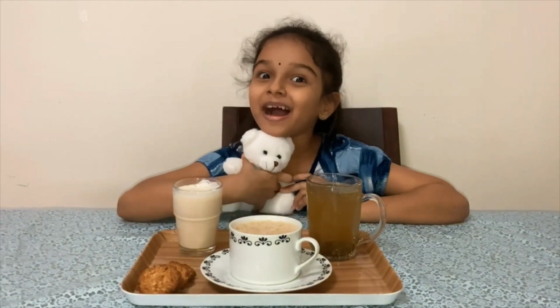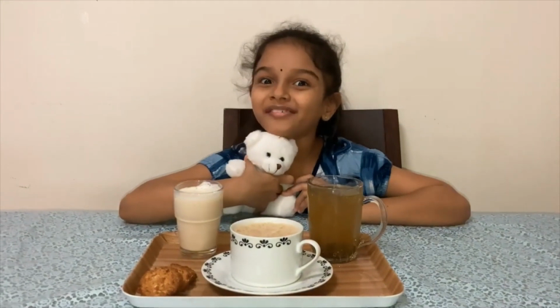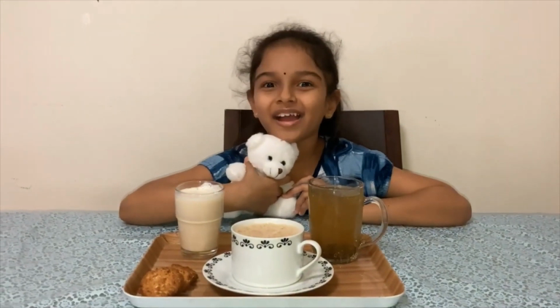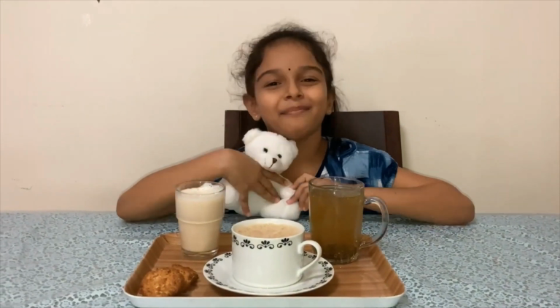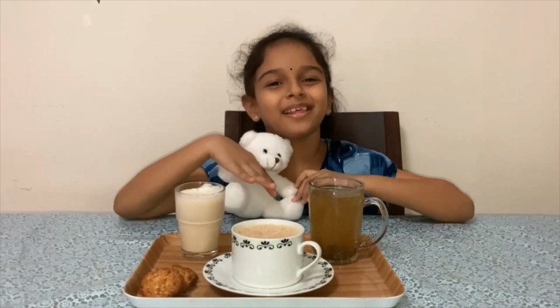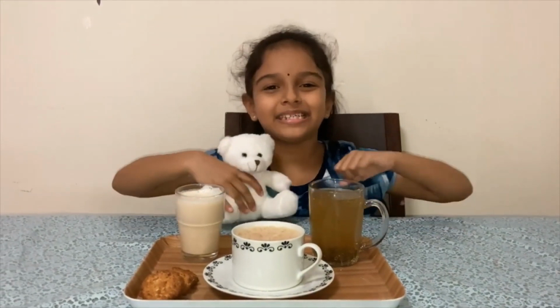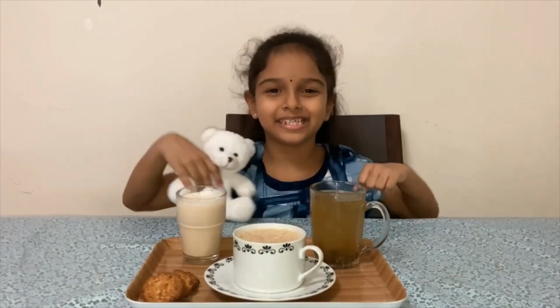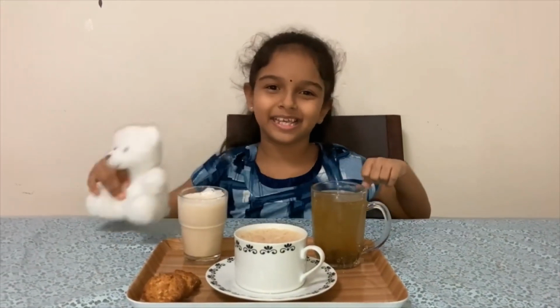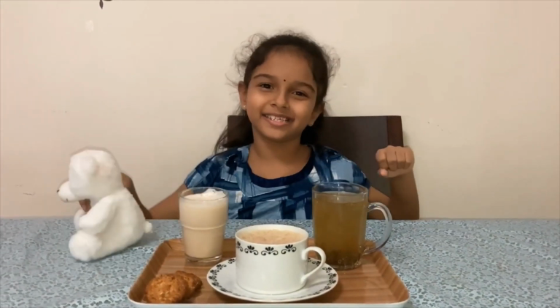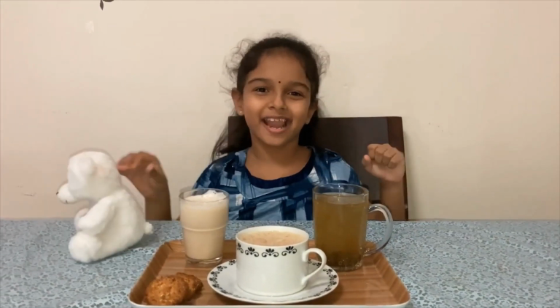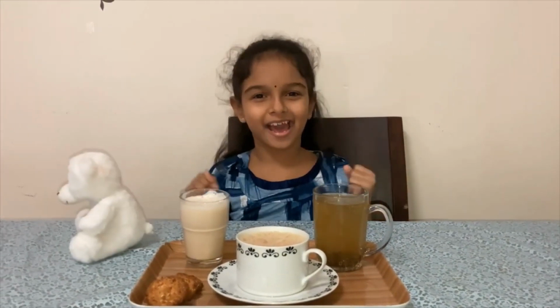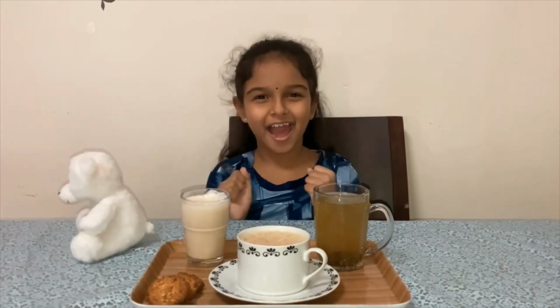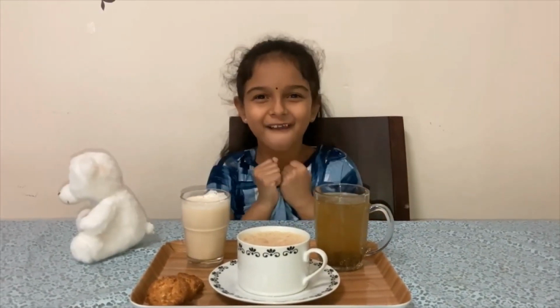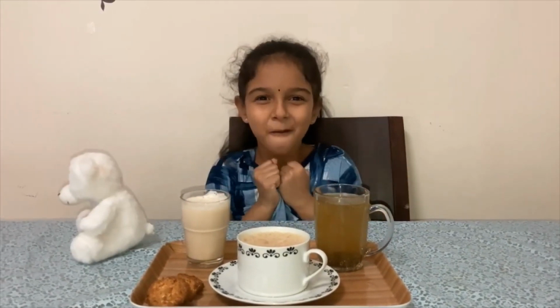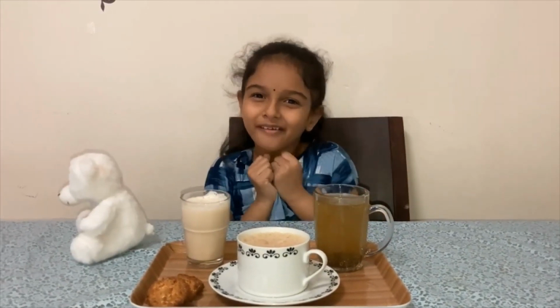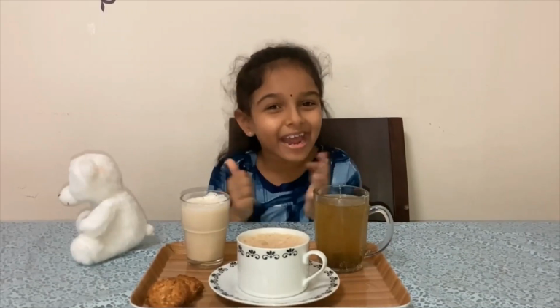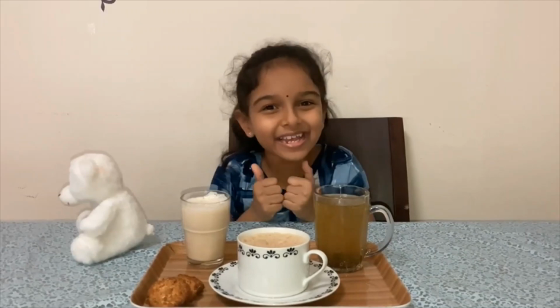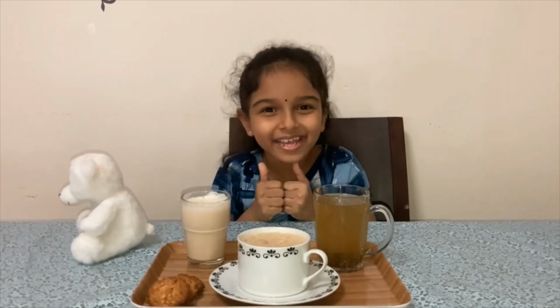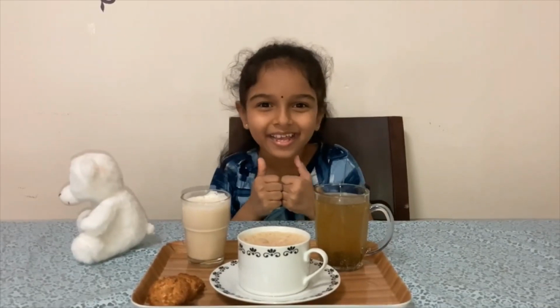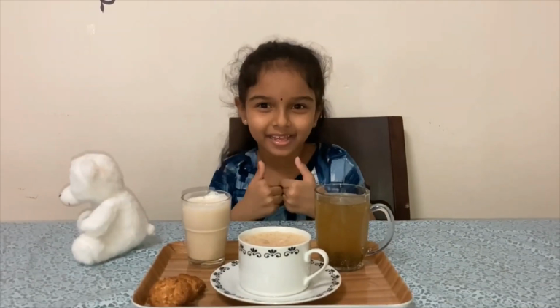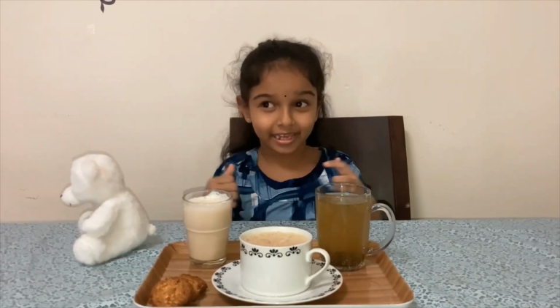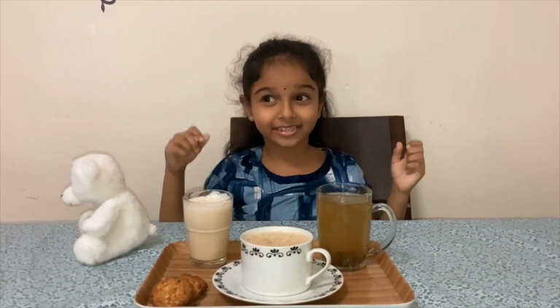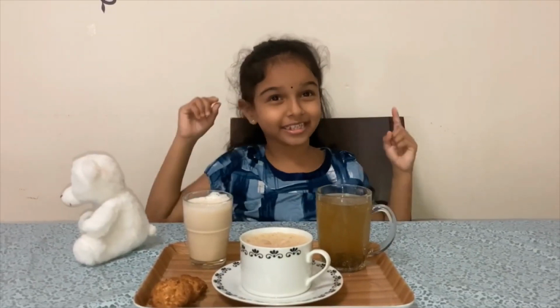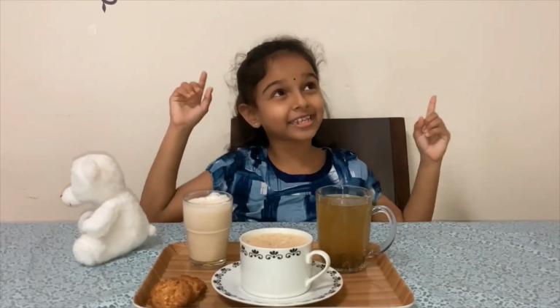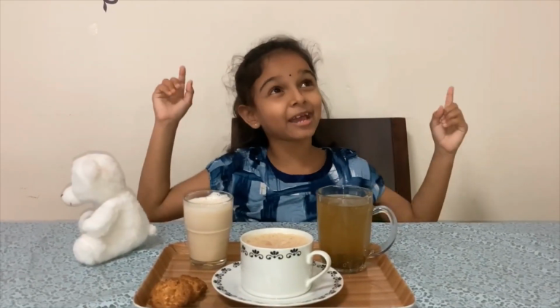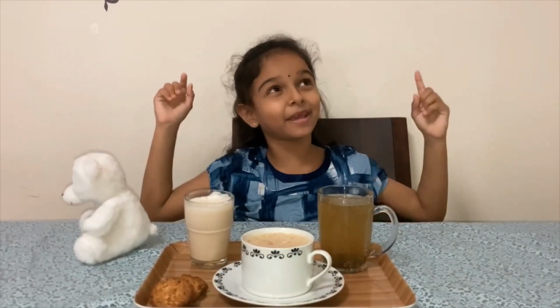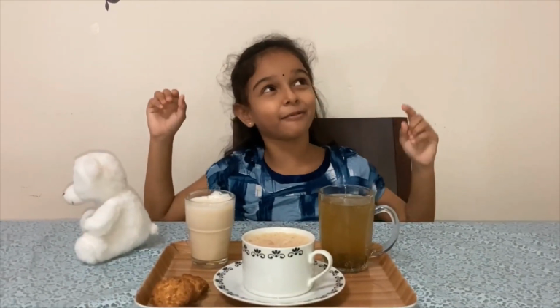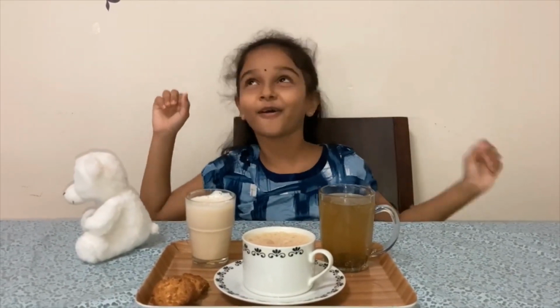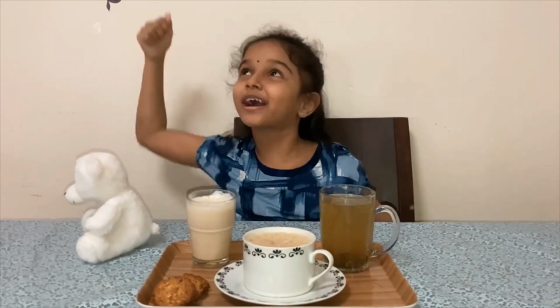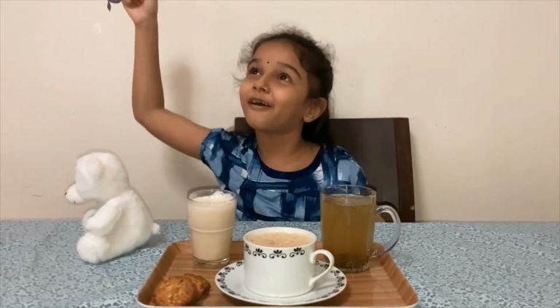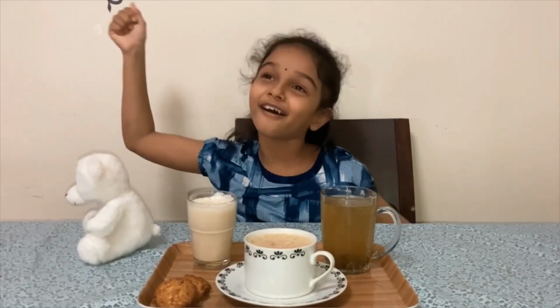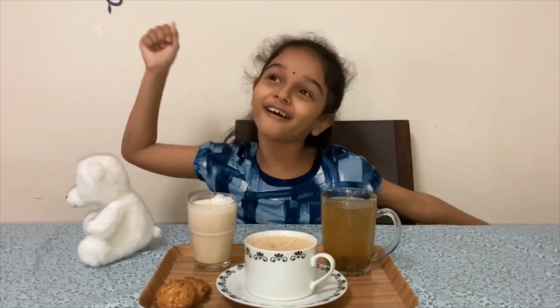My family tea is now ready. It's tea time, people! Come on!